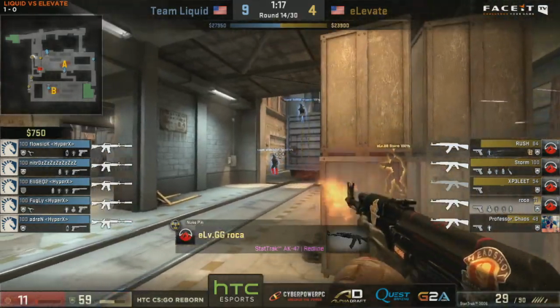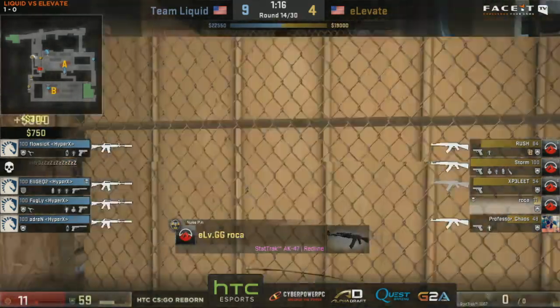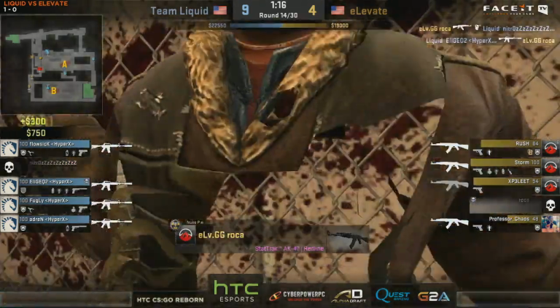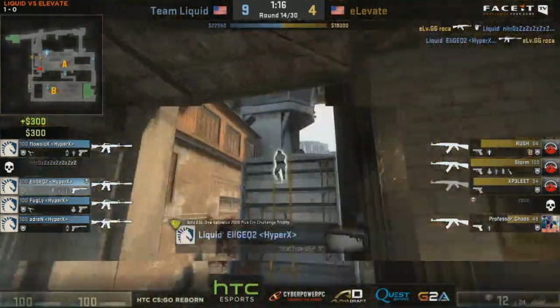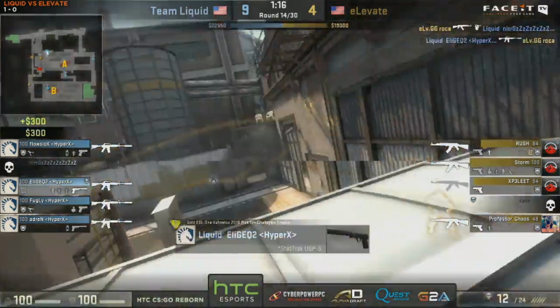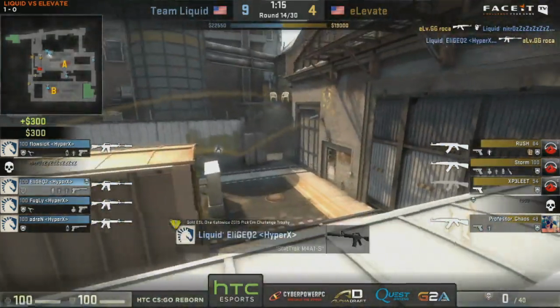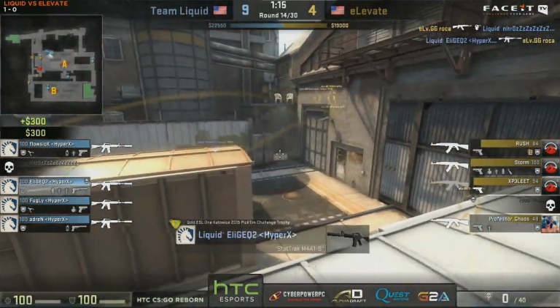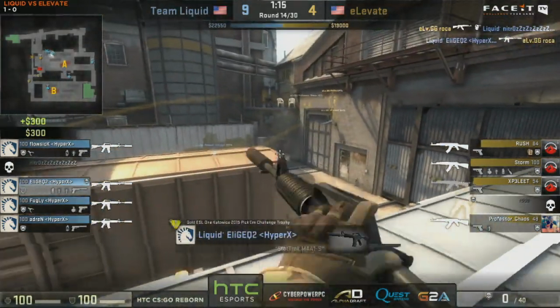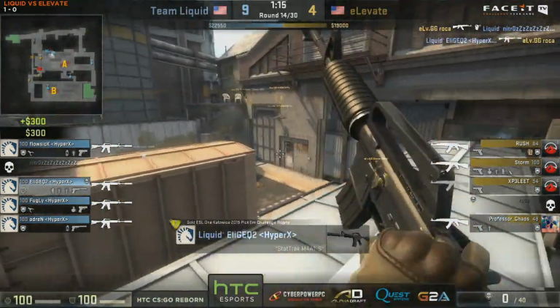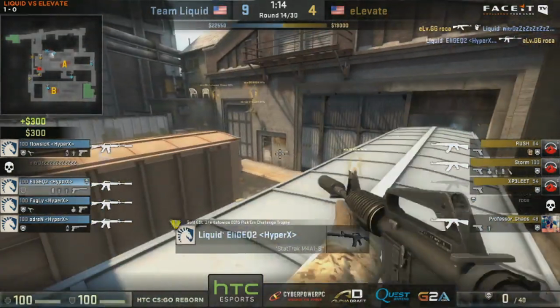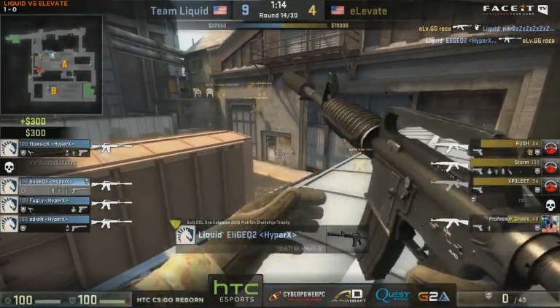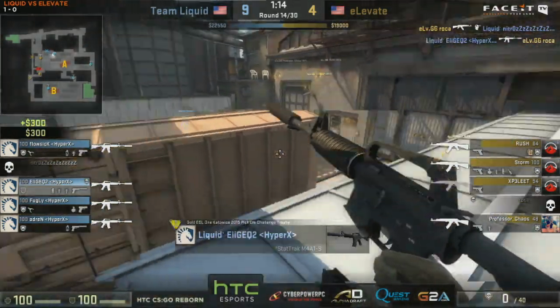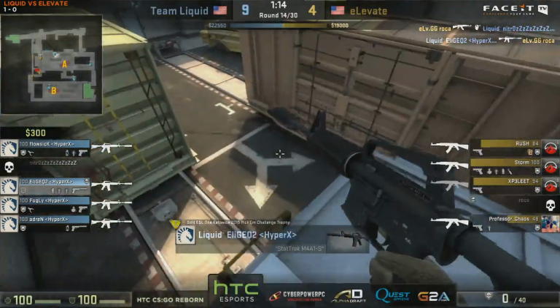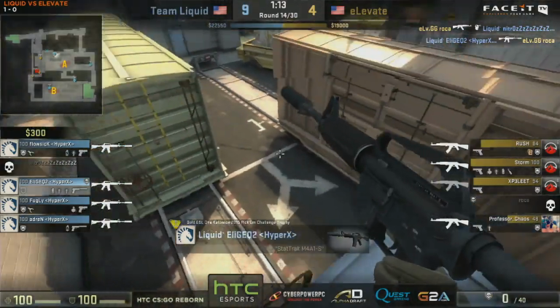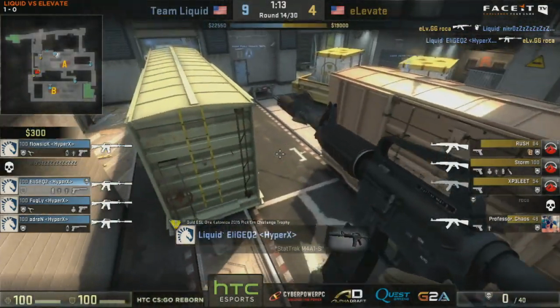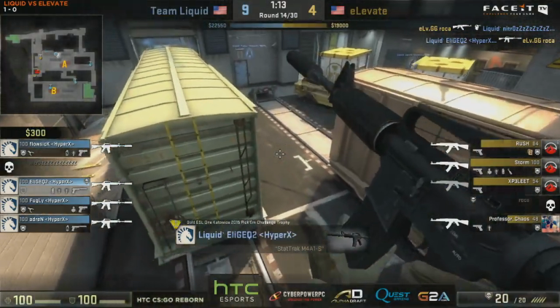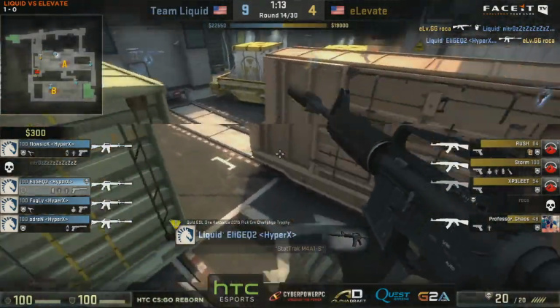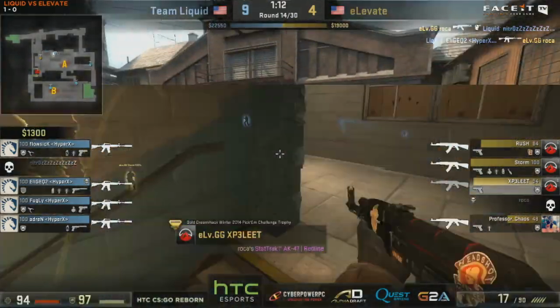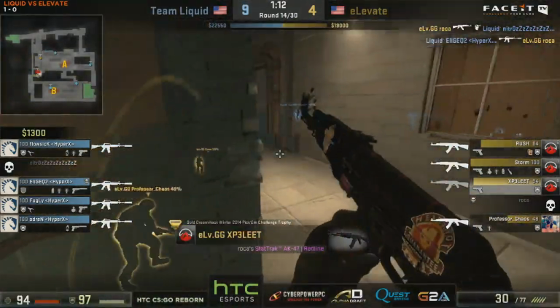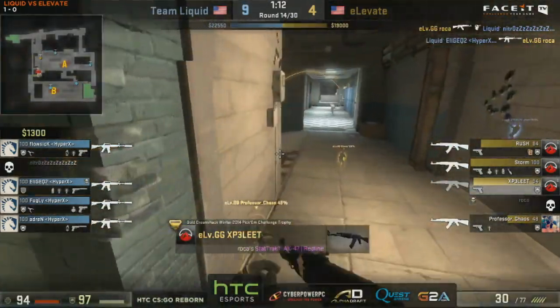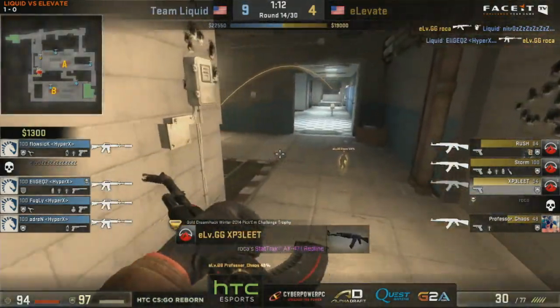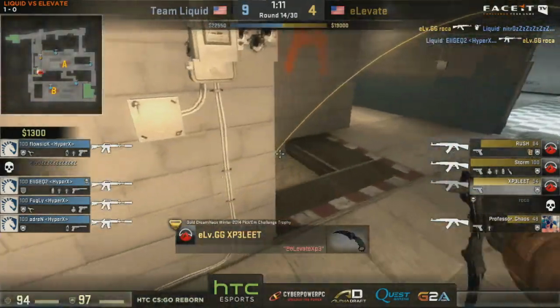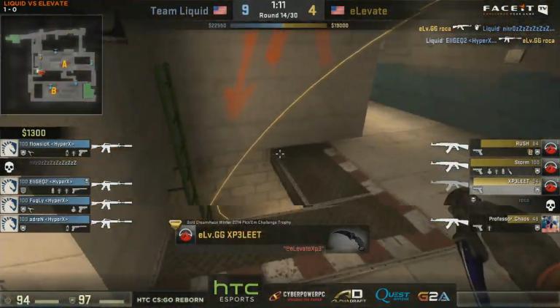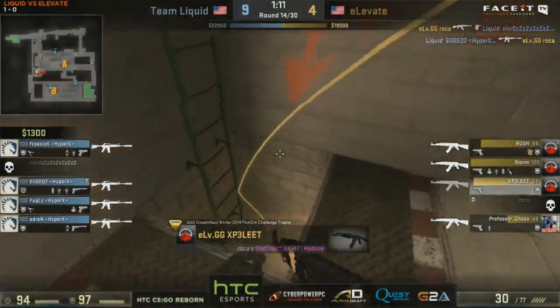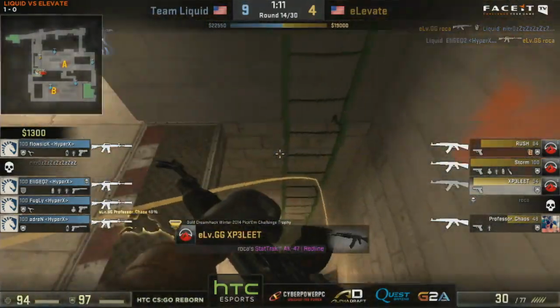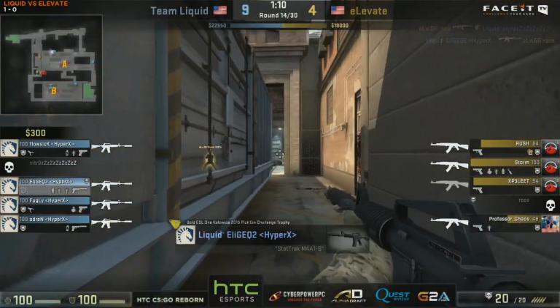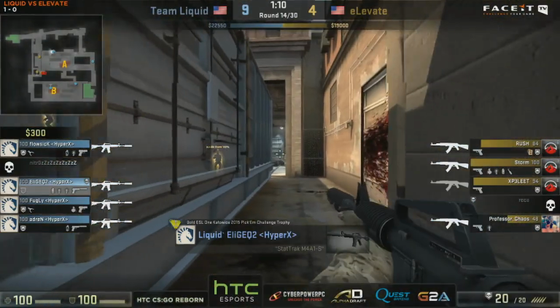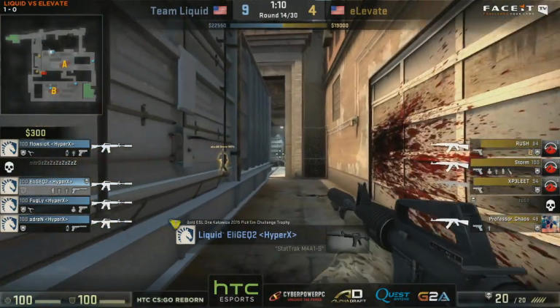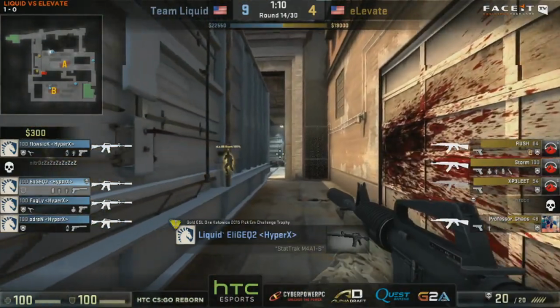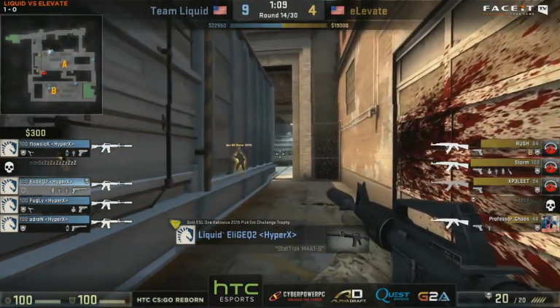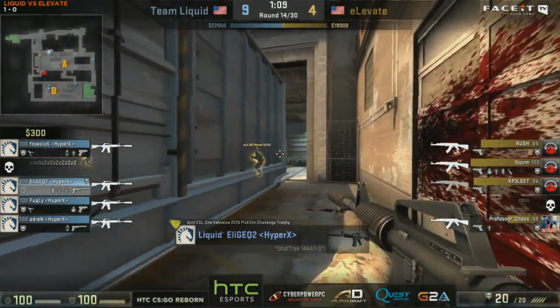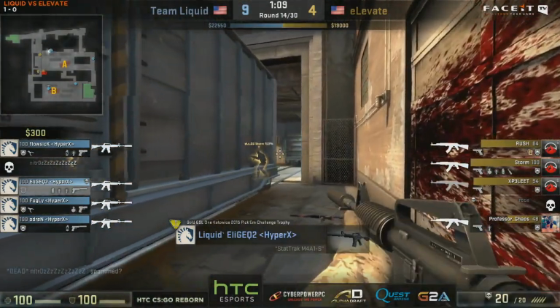Just missing the wall bang there and we get a trade from Roka. But if you take a player out before the execute comes in, that's so powerful.